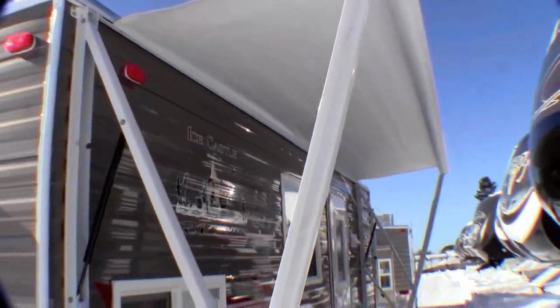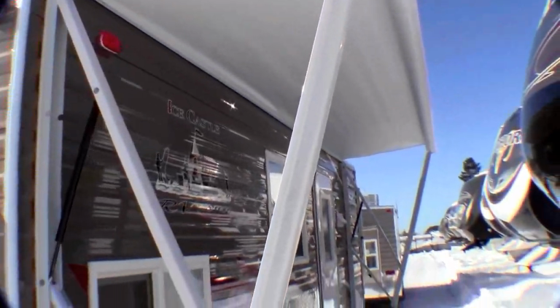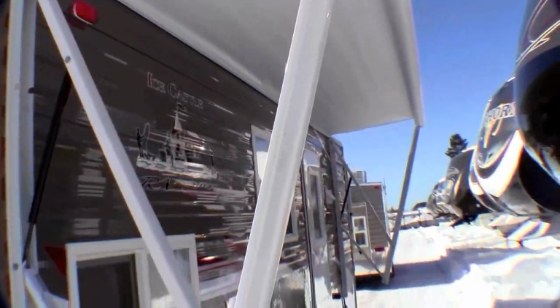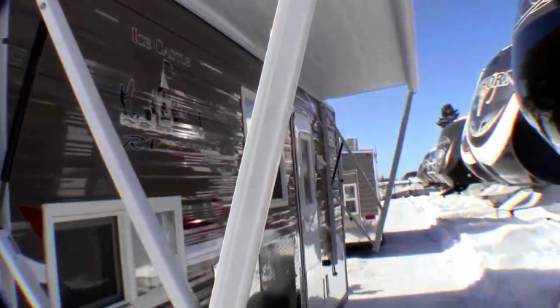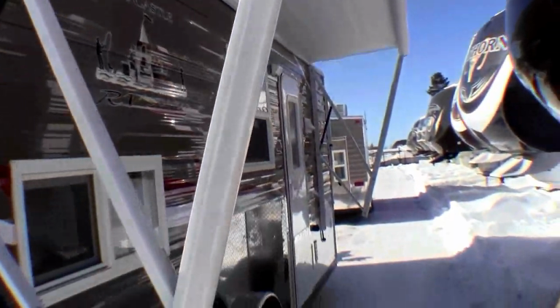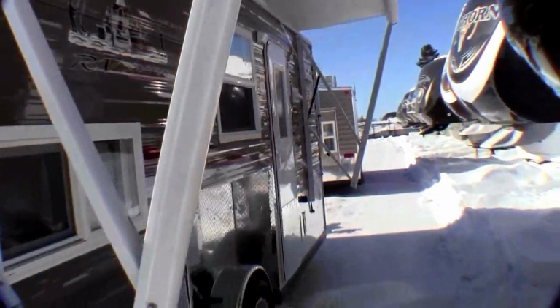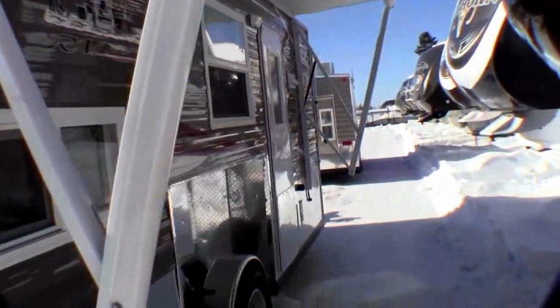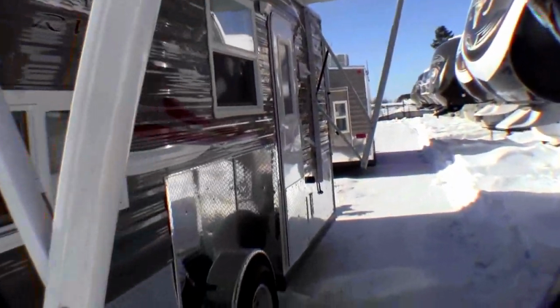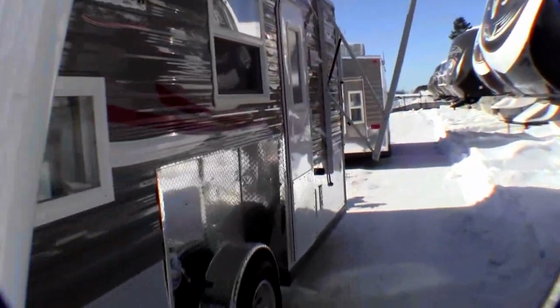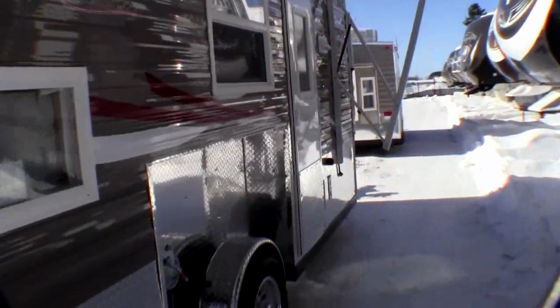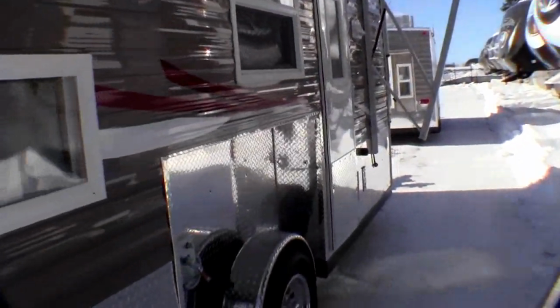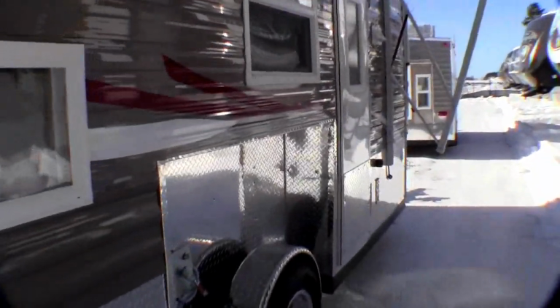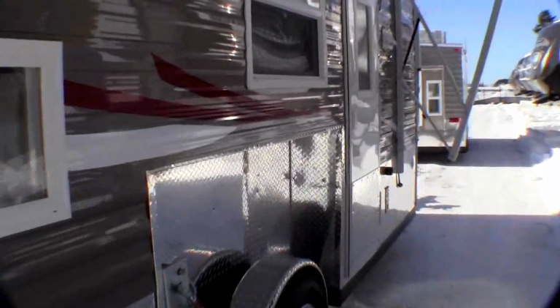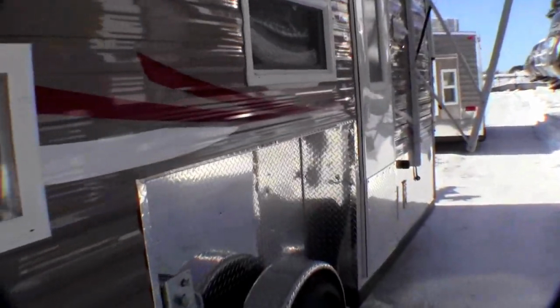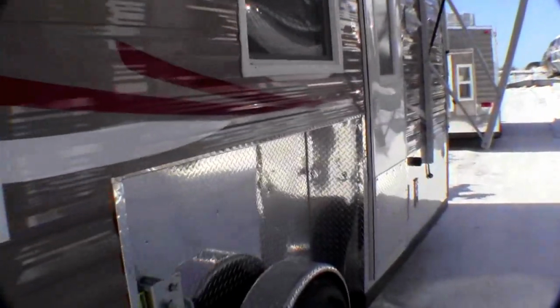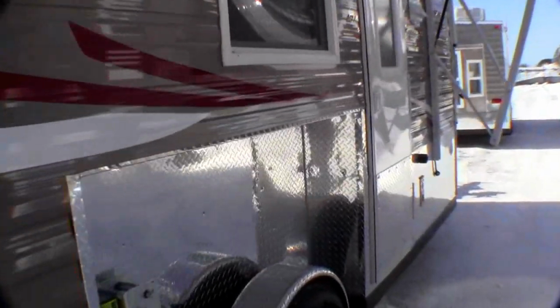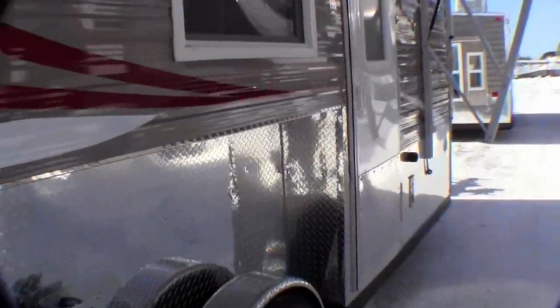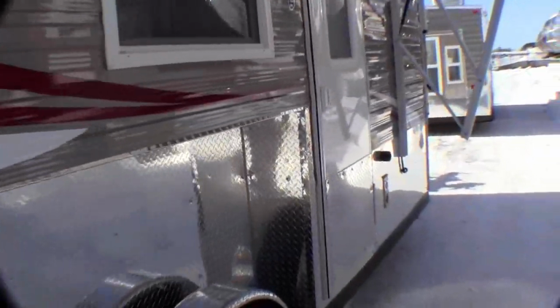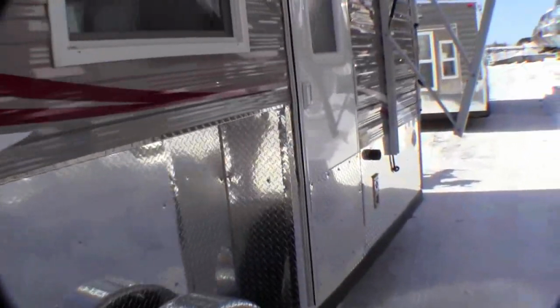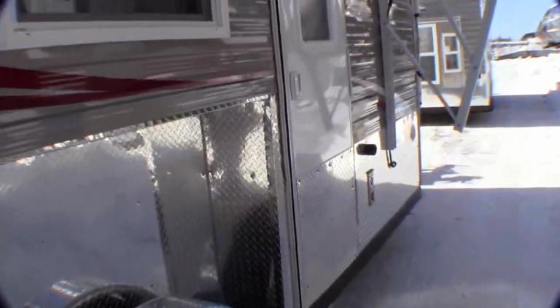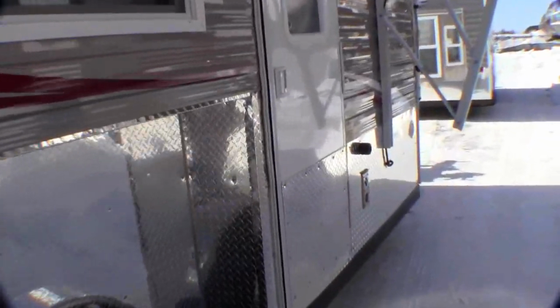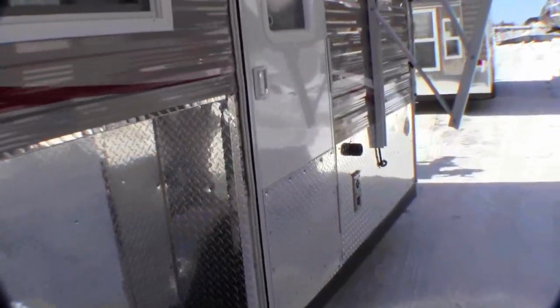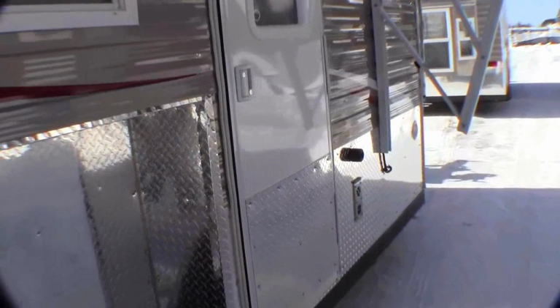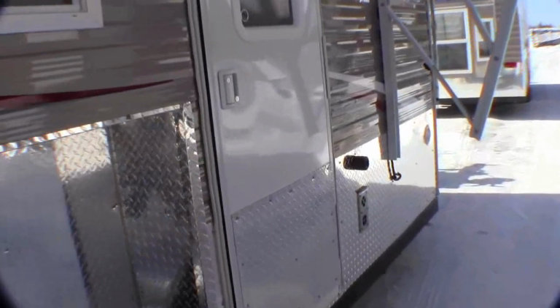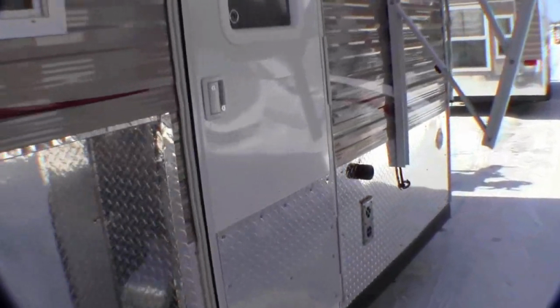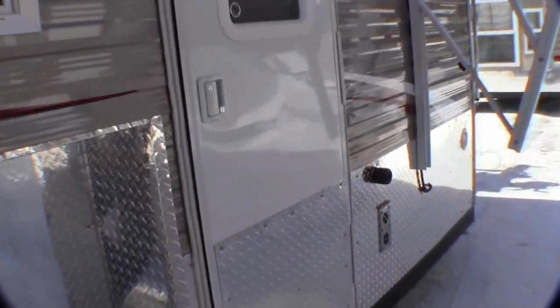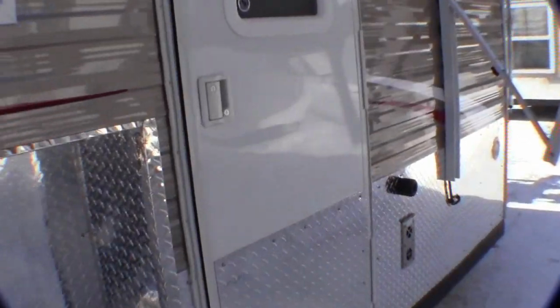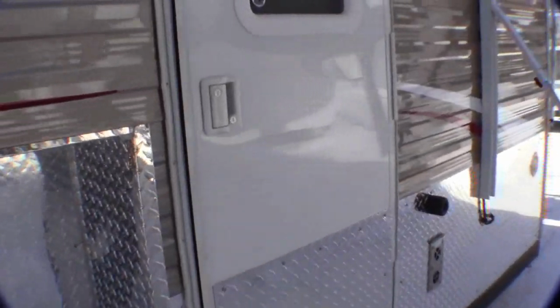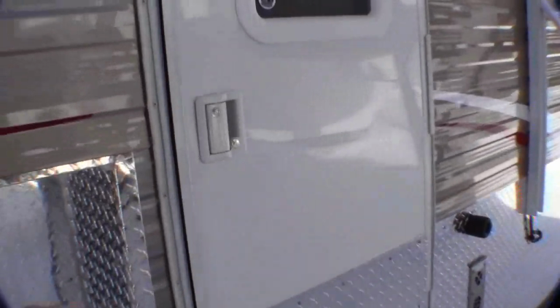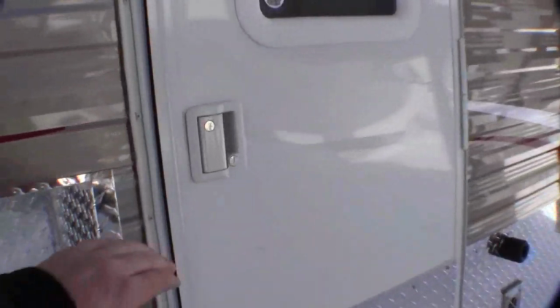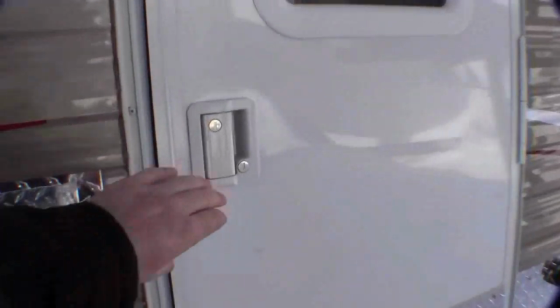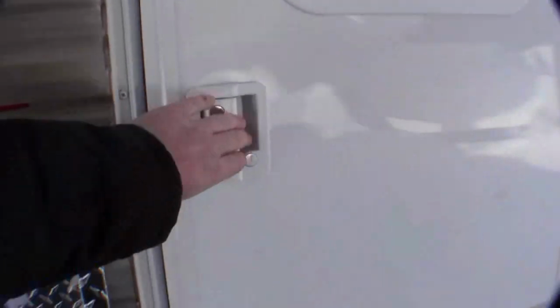Sorry if my hand's a little shaky — it is cold today. Okay, and now I'll go right inside.